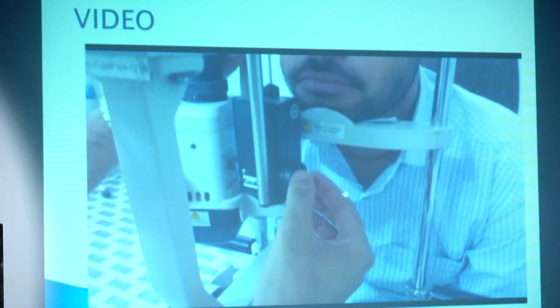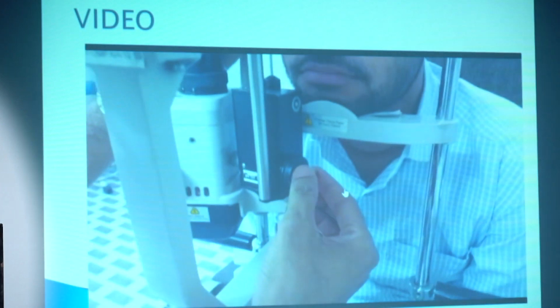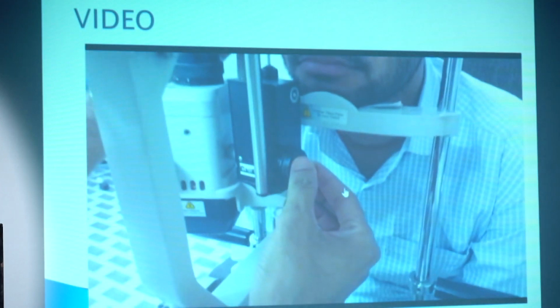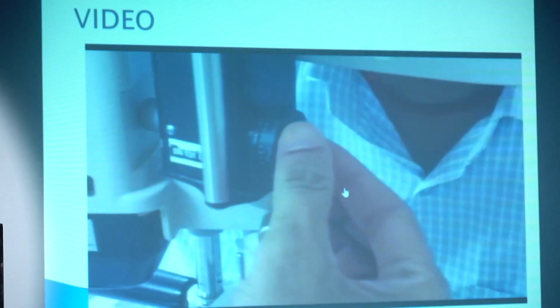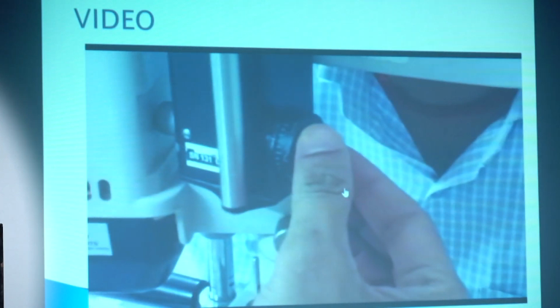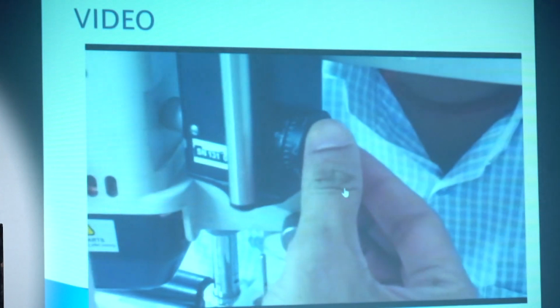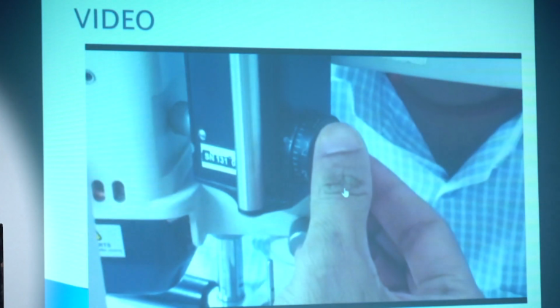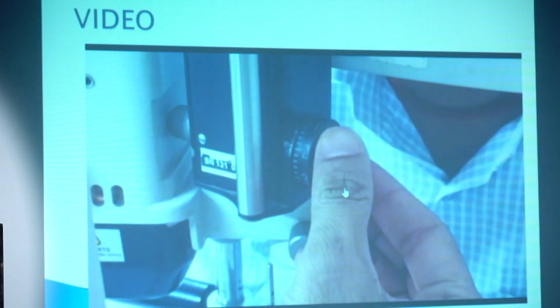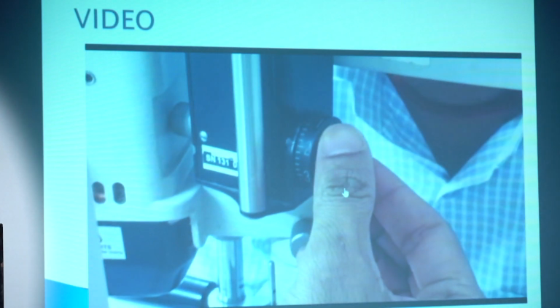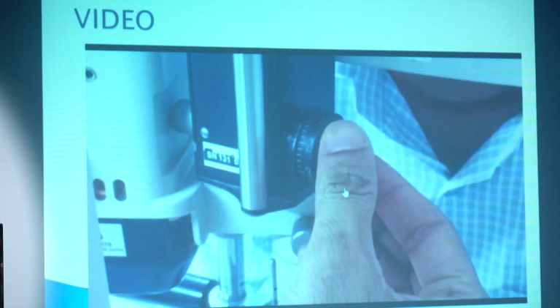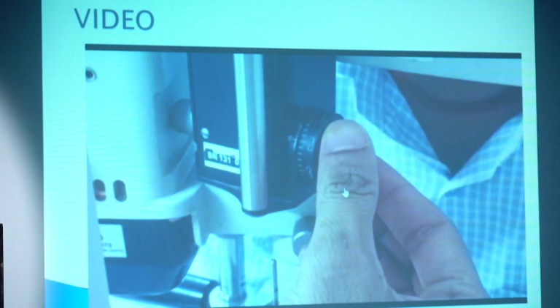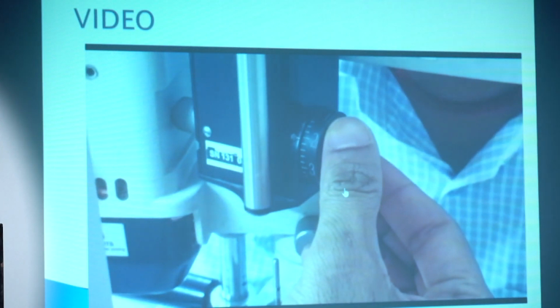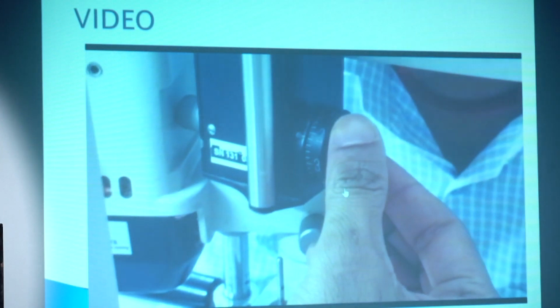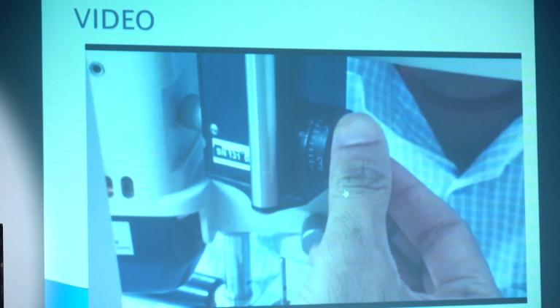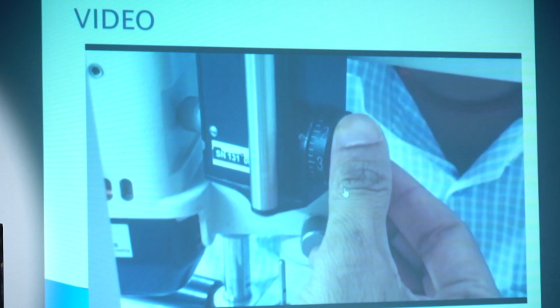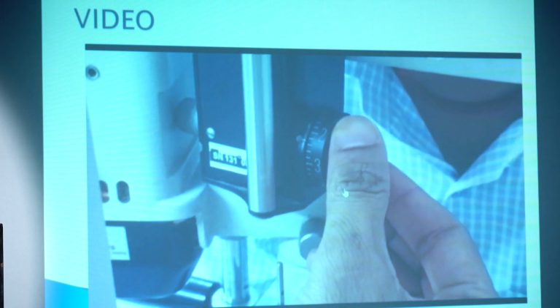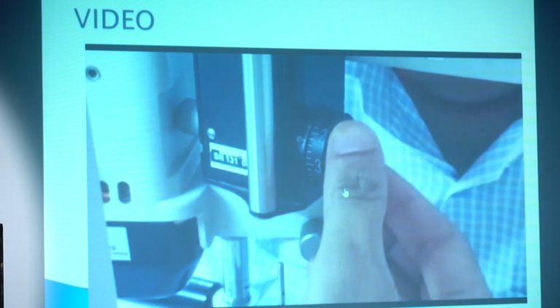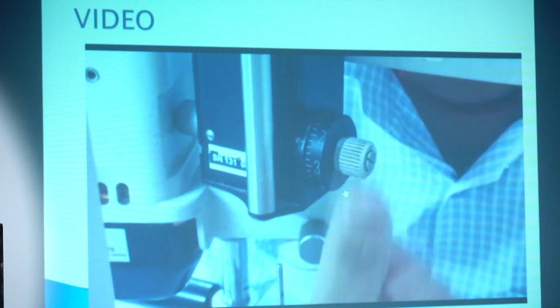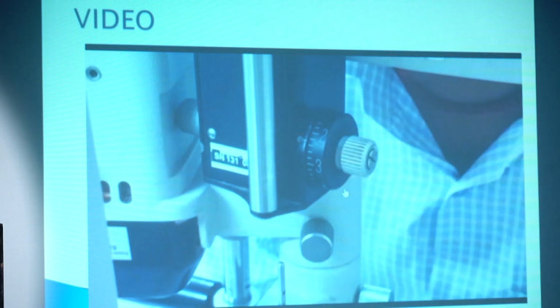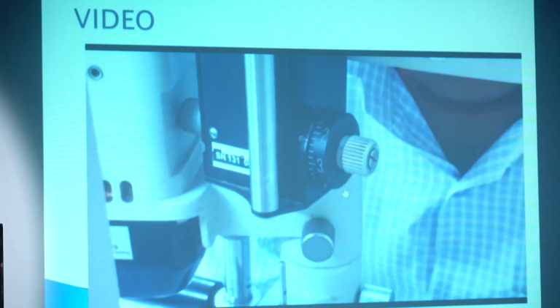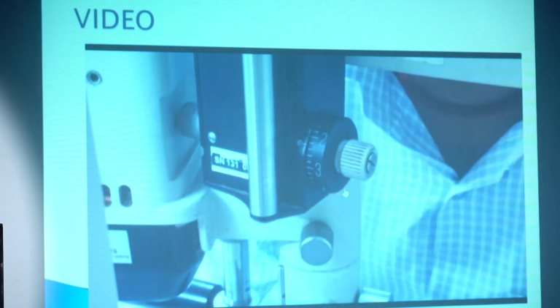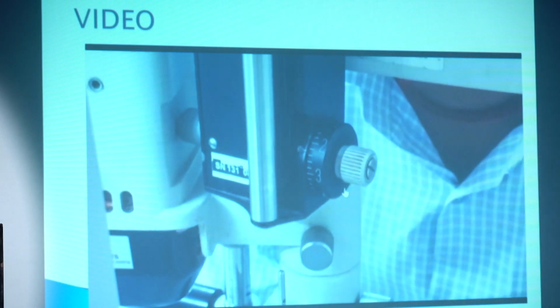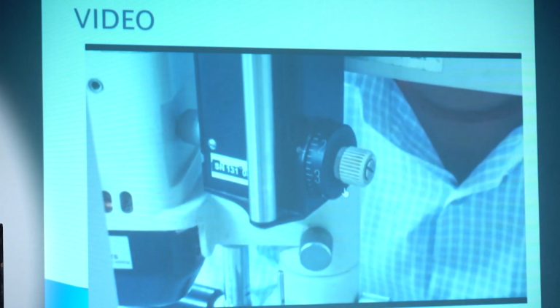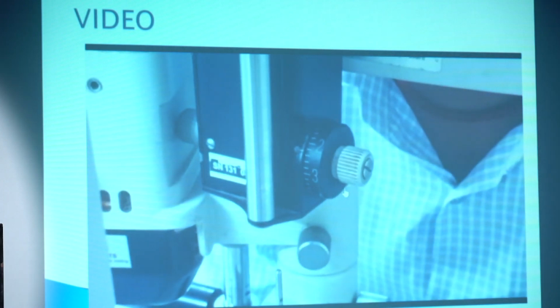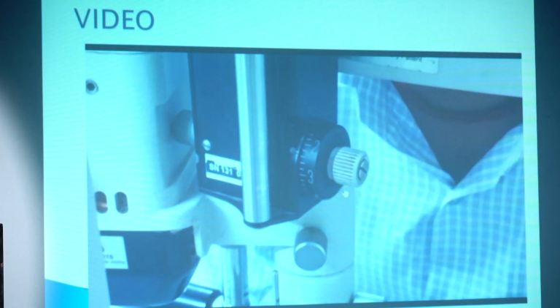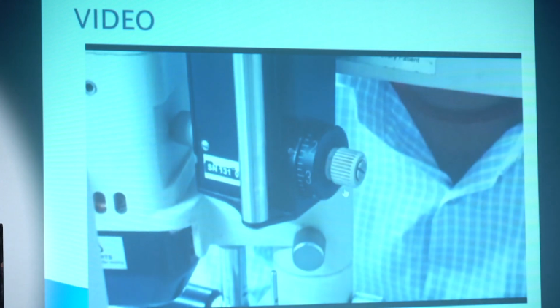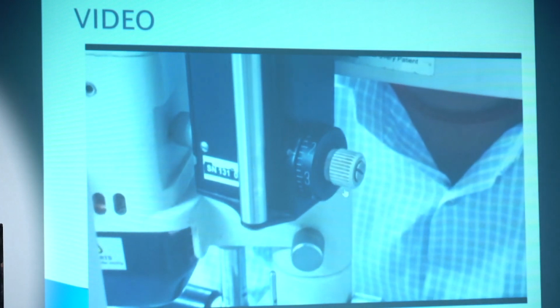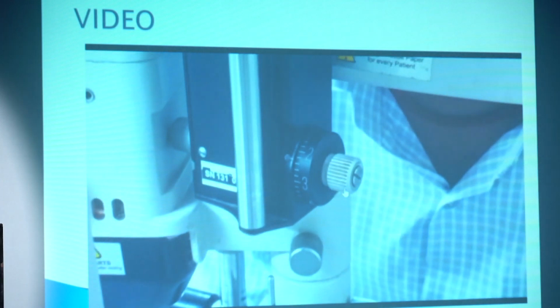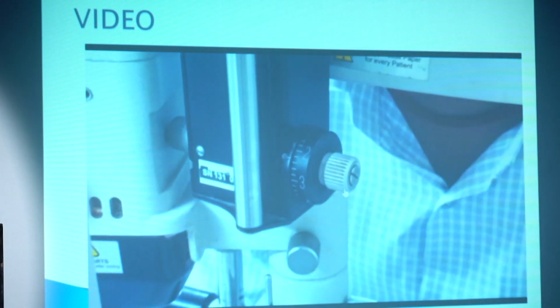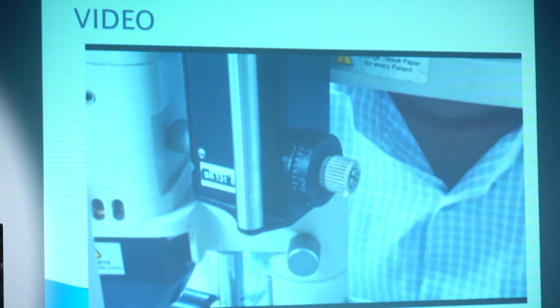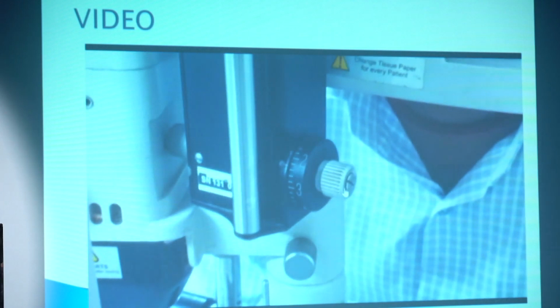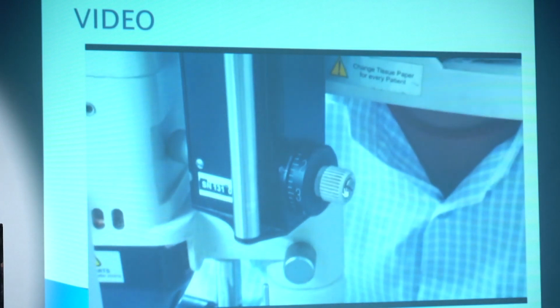Now just rotate the dial — in this case the pressure is nearly 23 mmHg. I got the endpoint here.